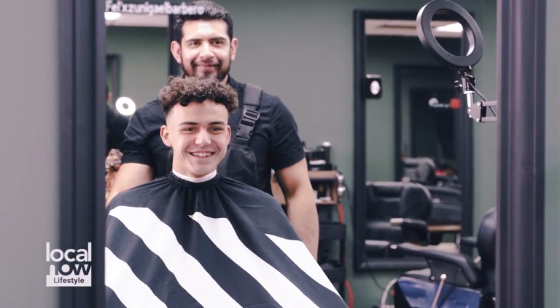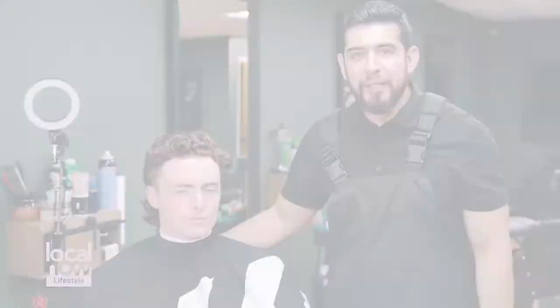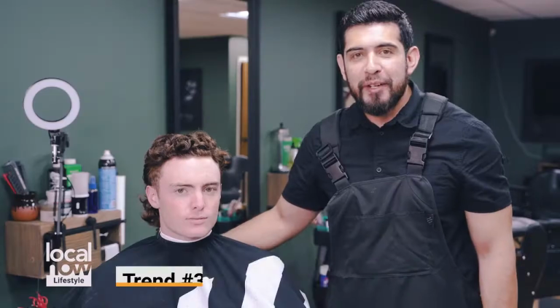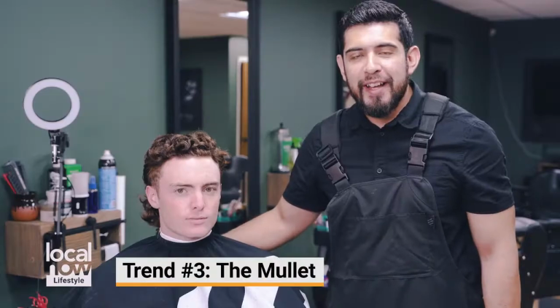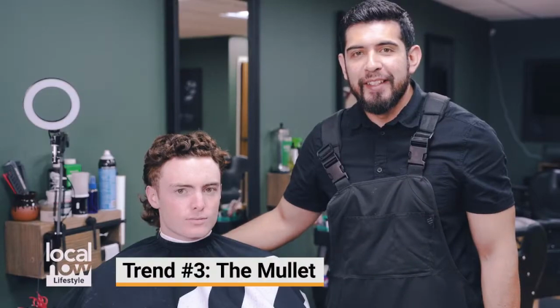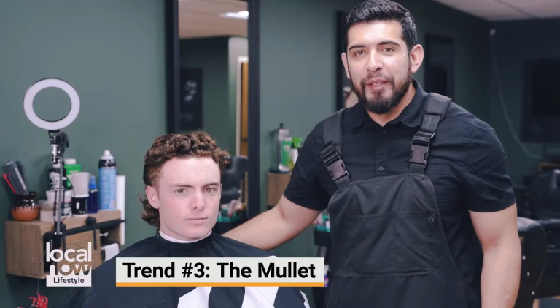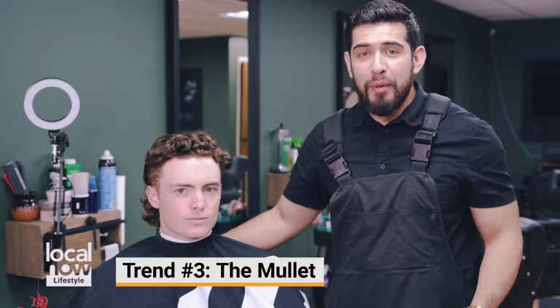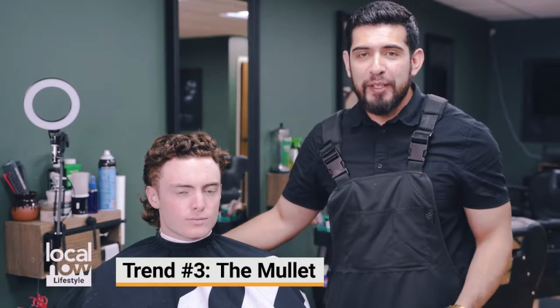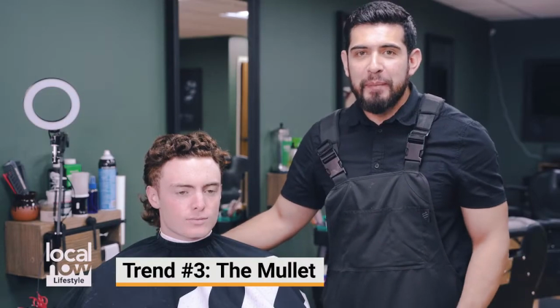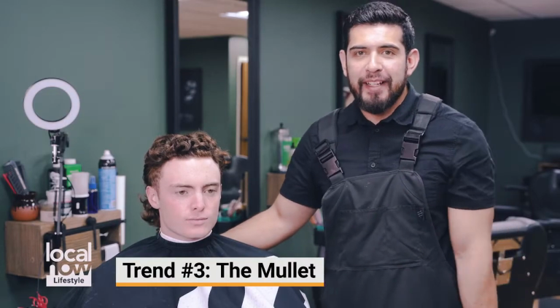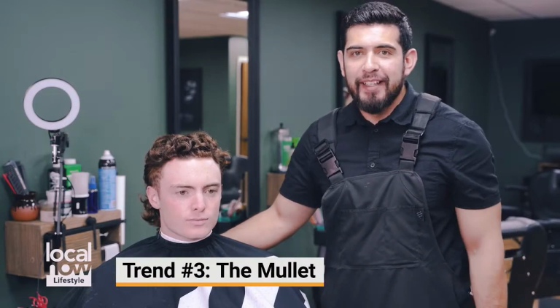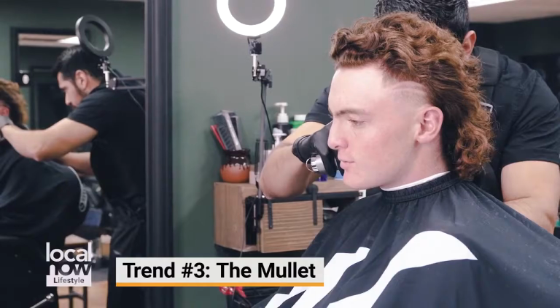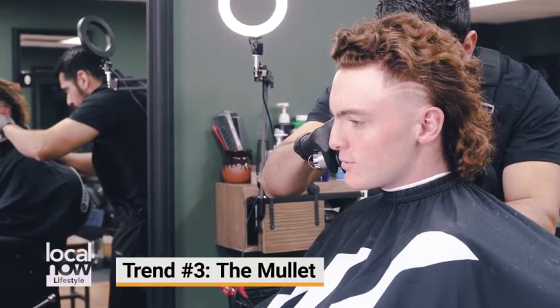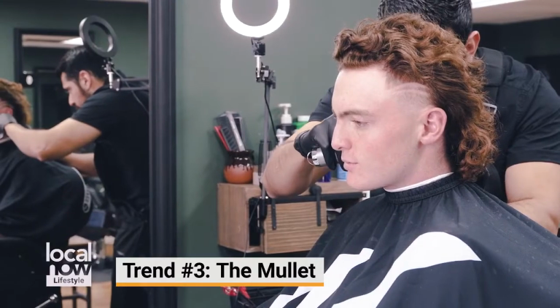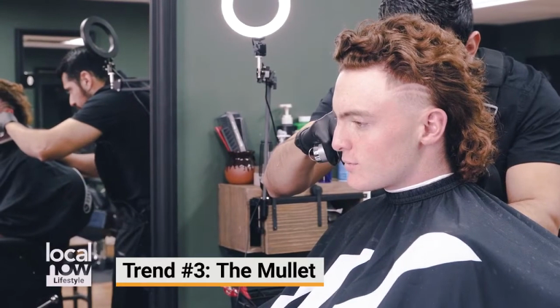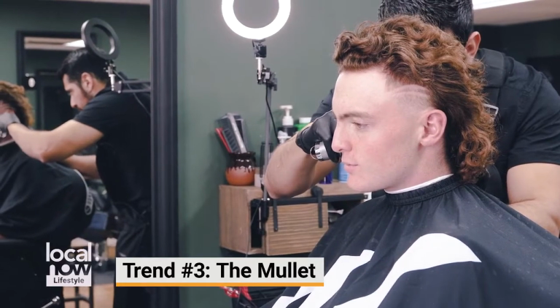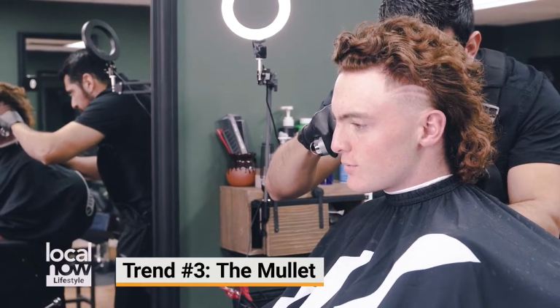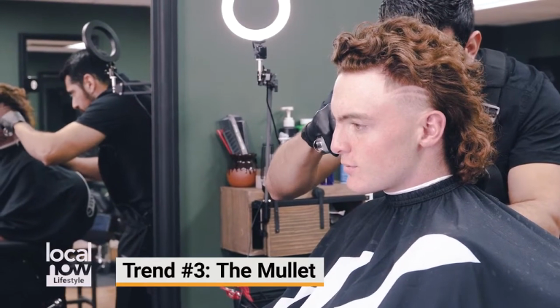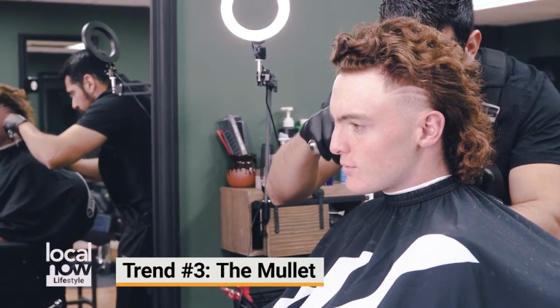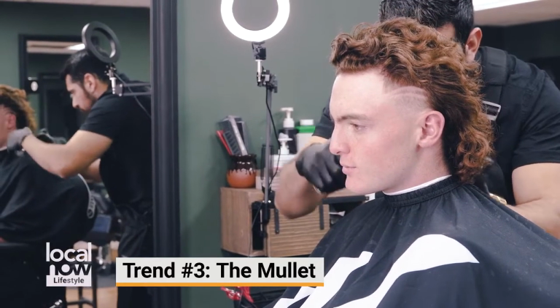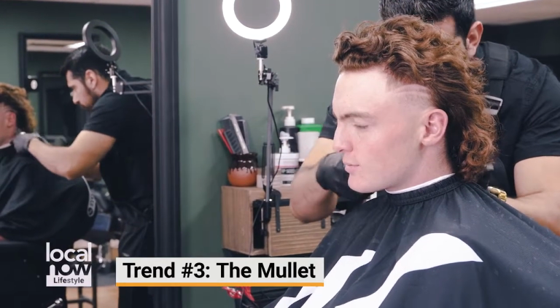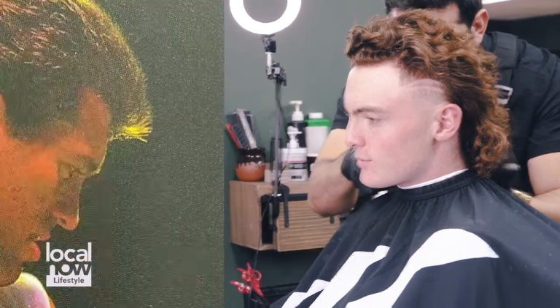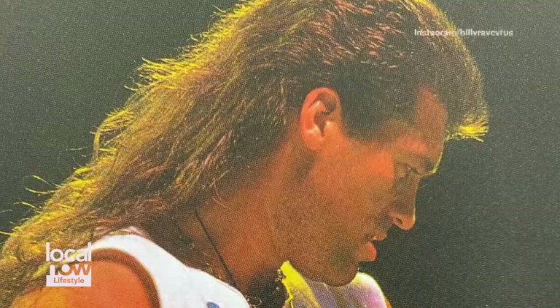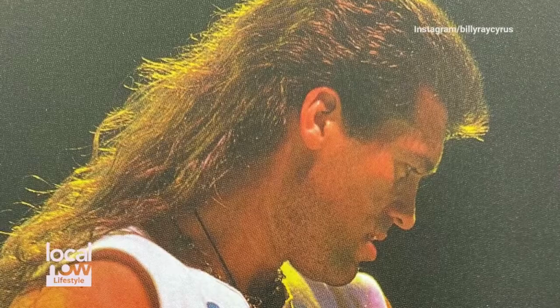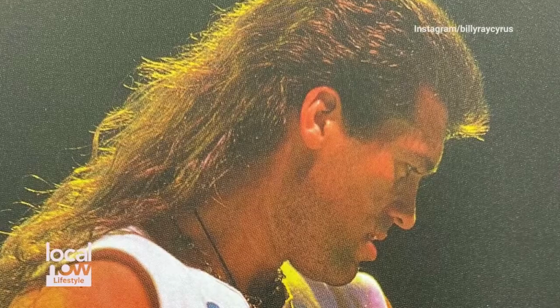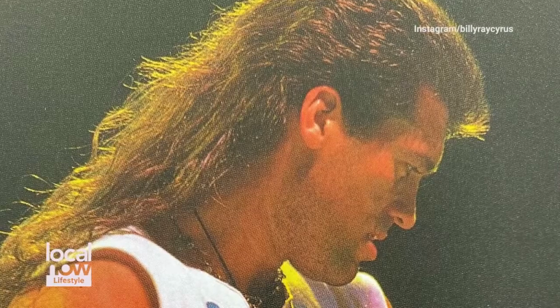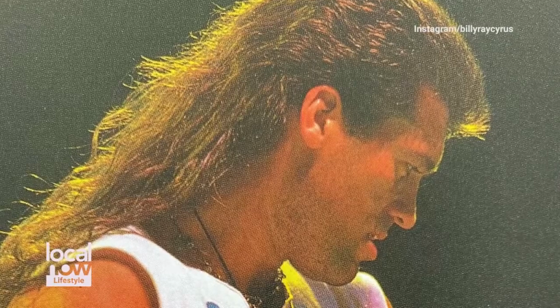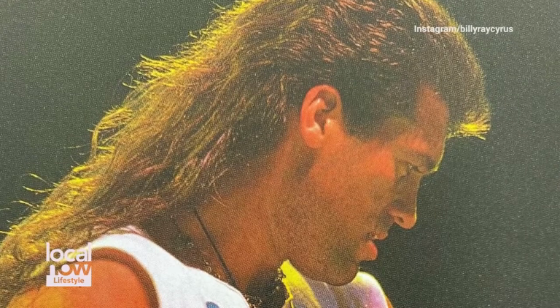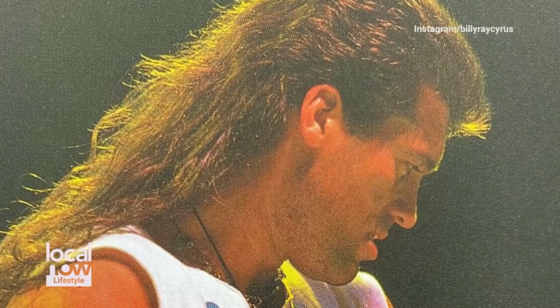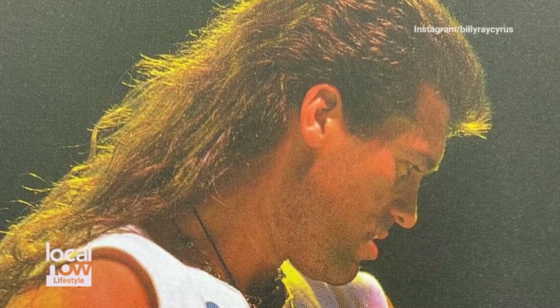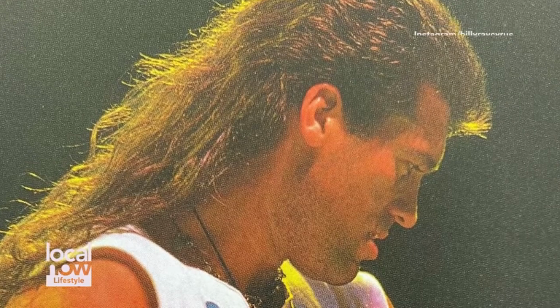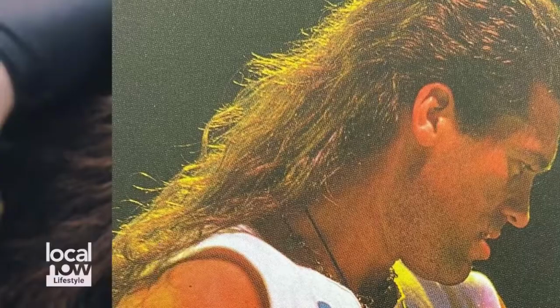Believe it or not, the mullet is back, and it looks better than ever. What makes it different now, people are actually getting designs.